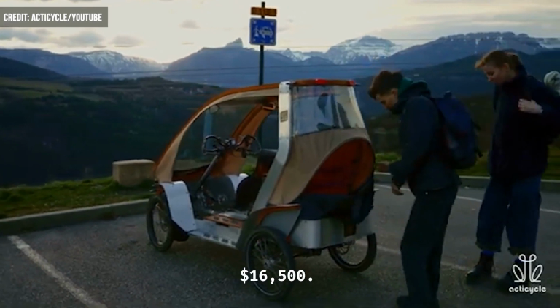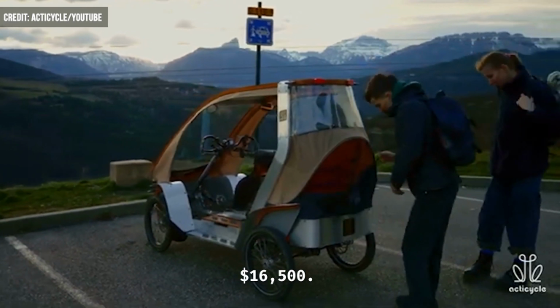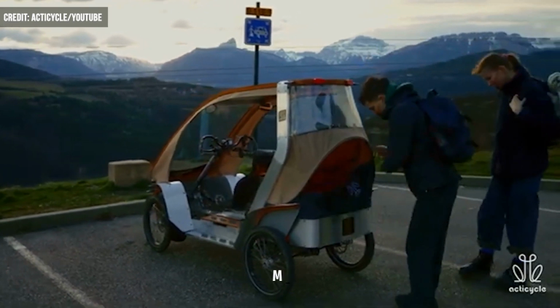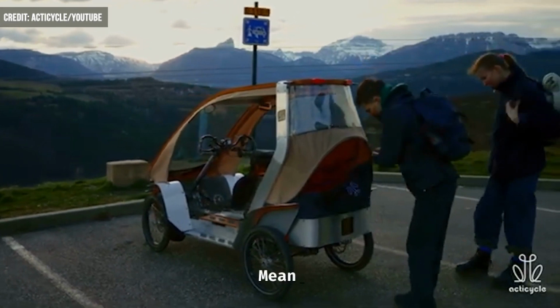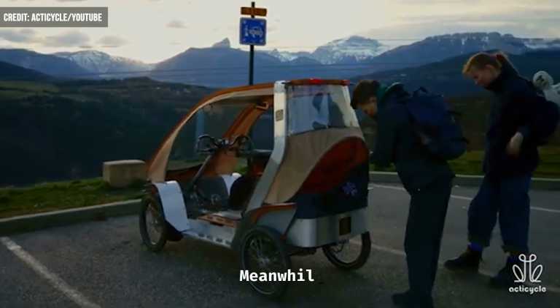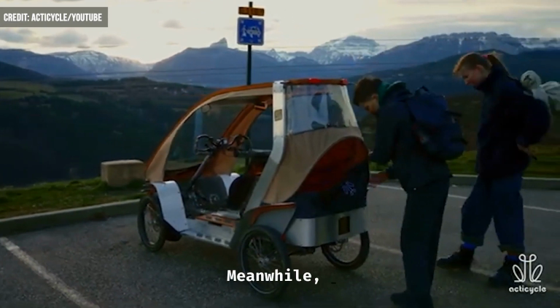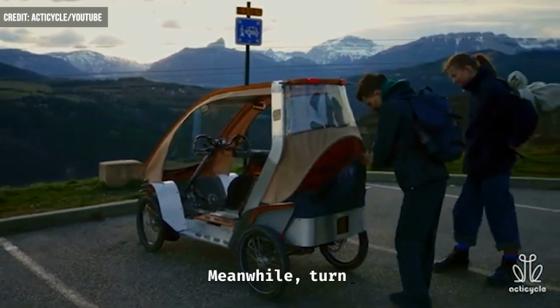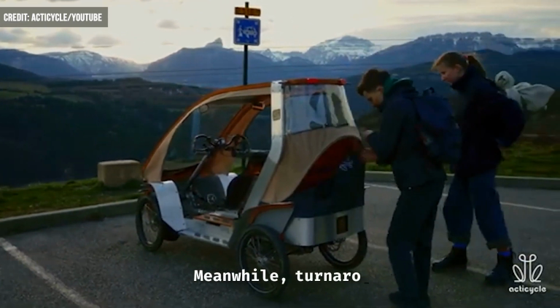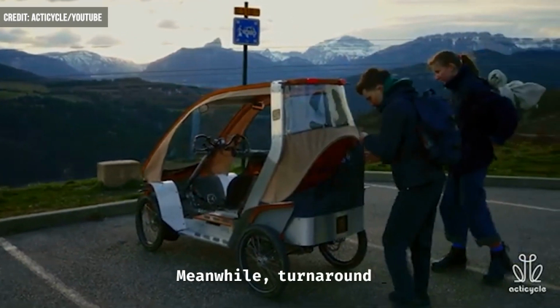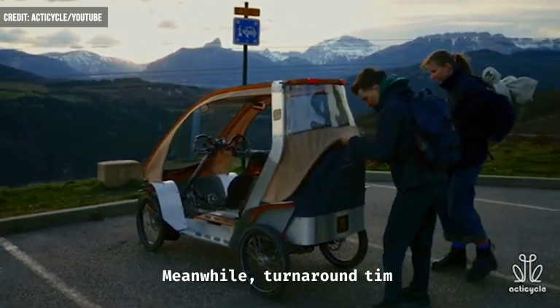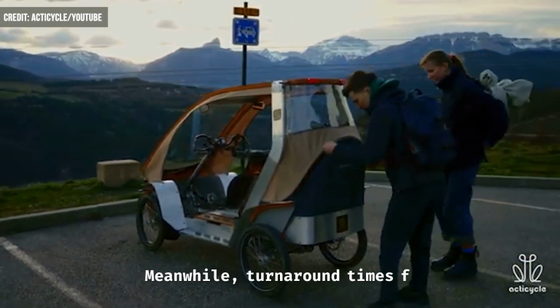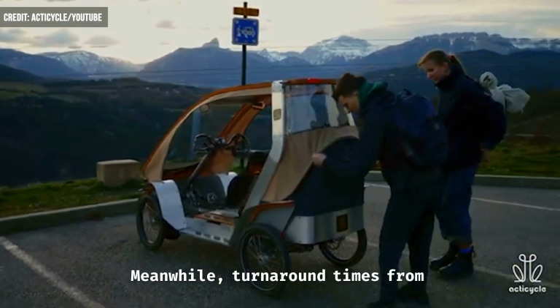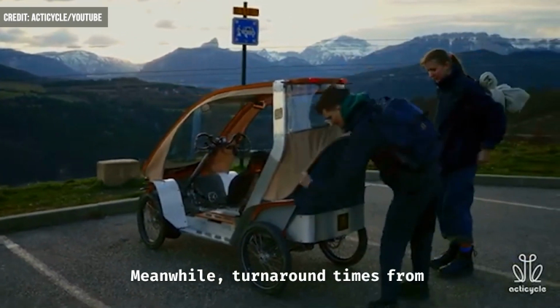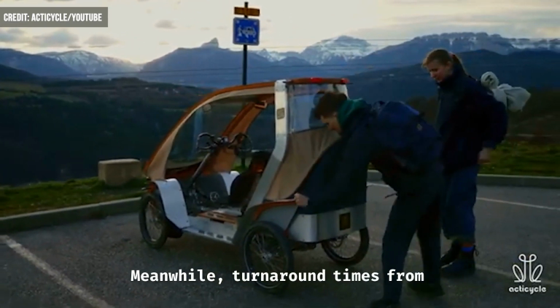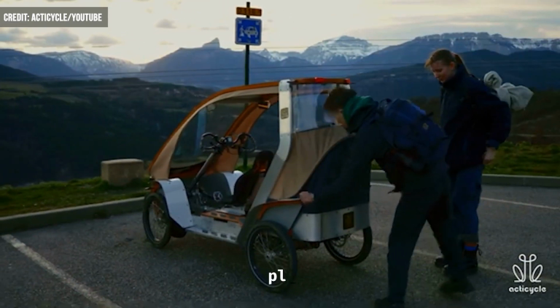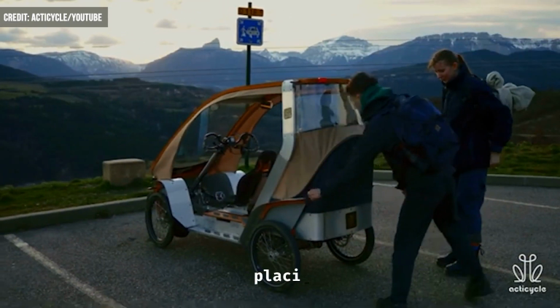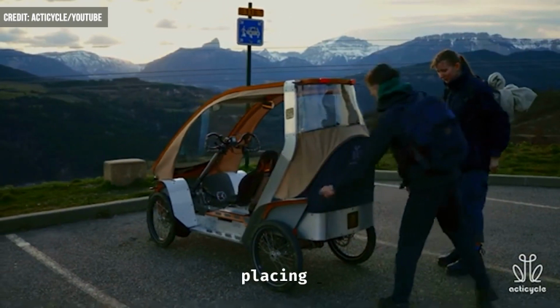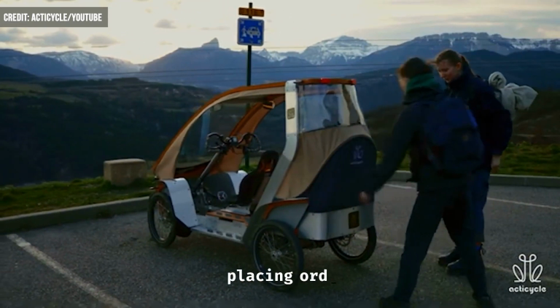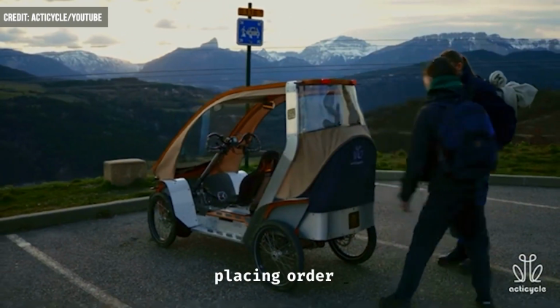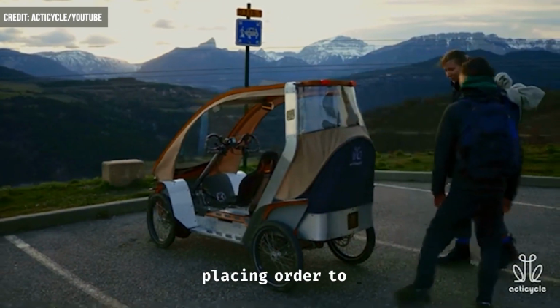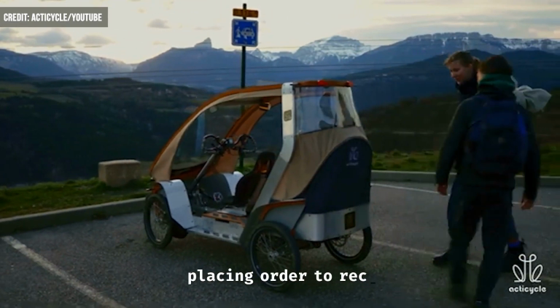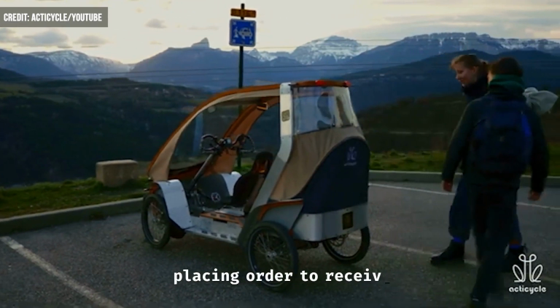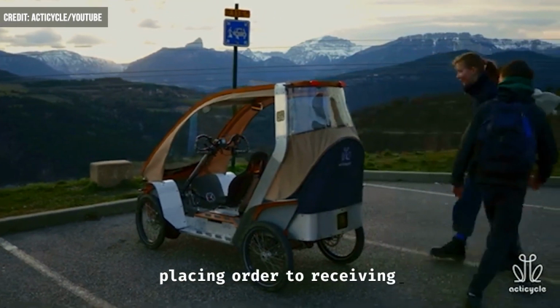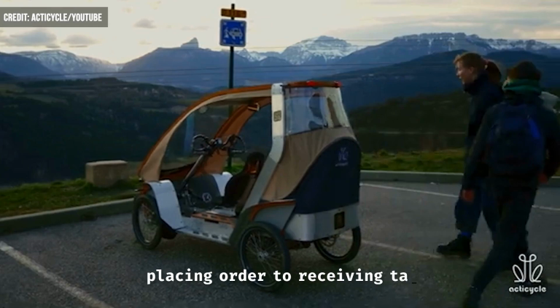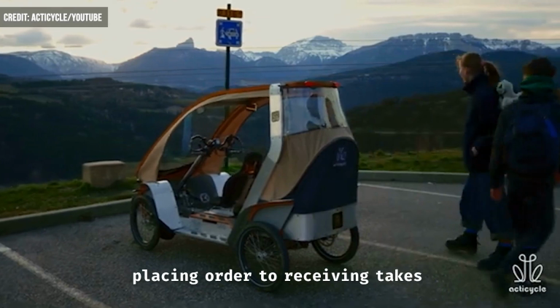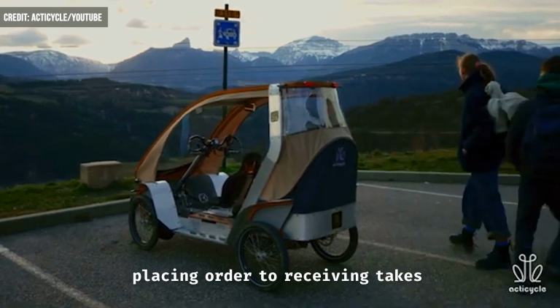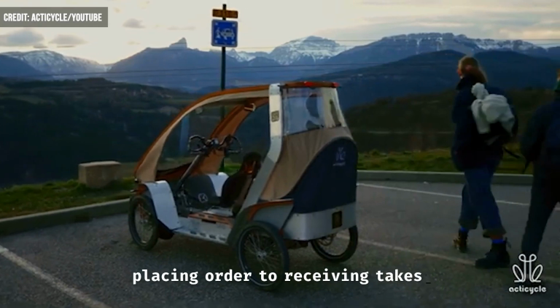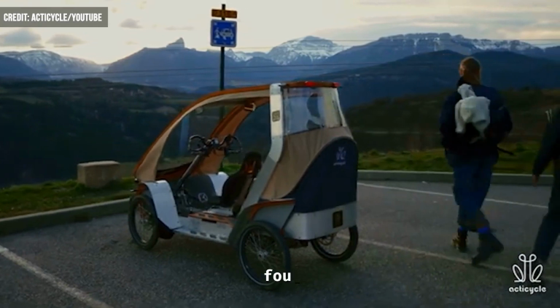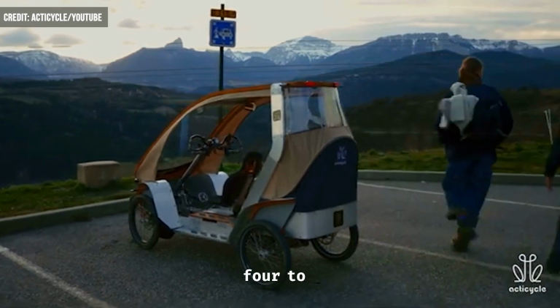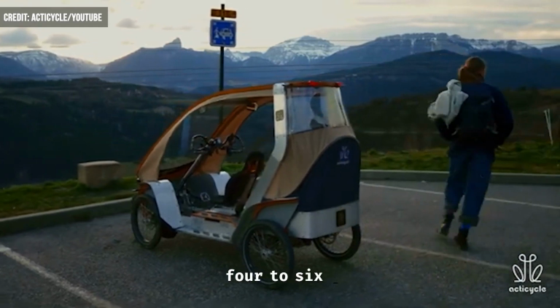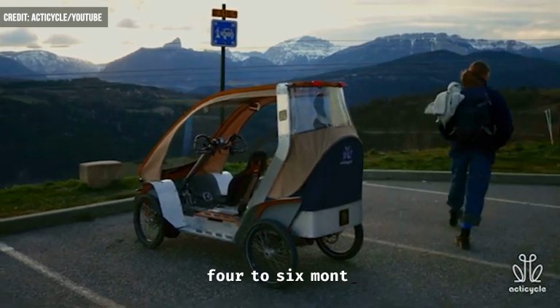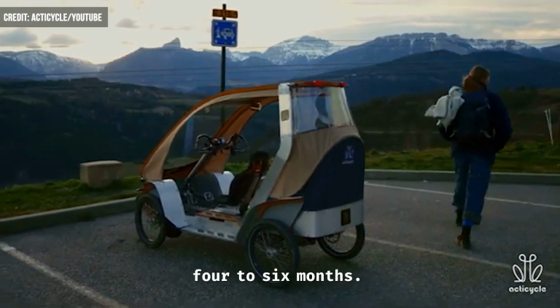Meanwhile, turnaround times from placing an order to receiving the vehicle takes four to six months.